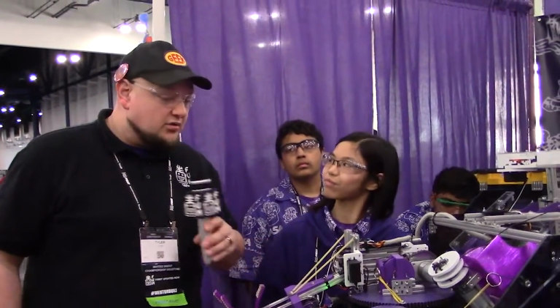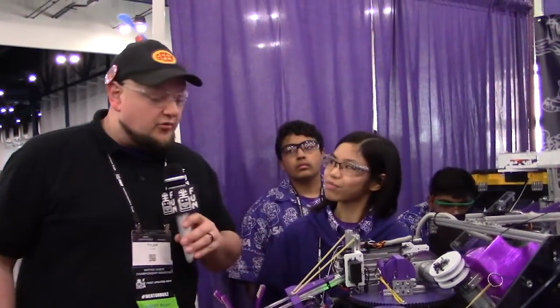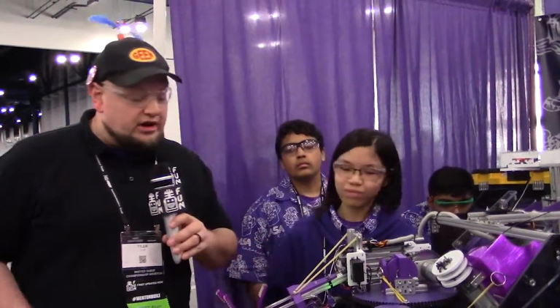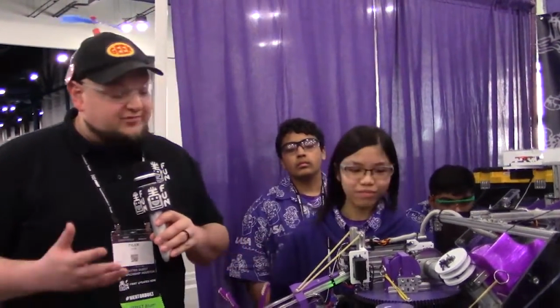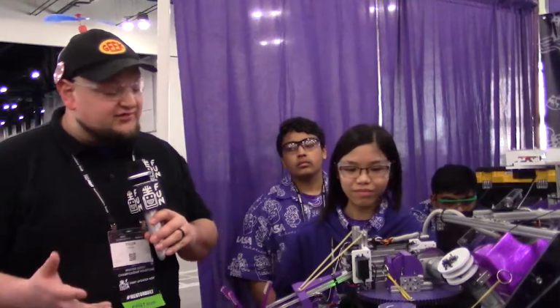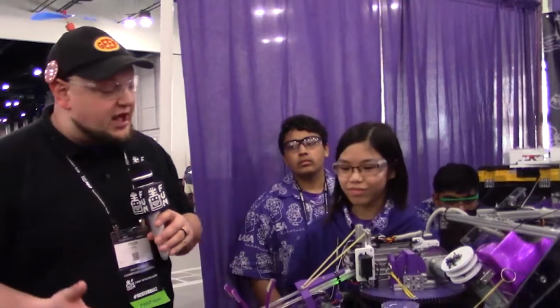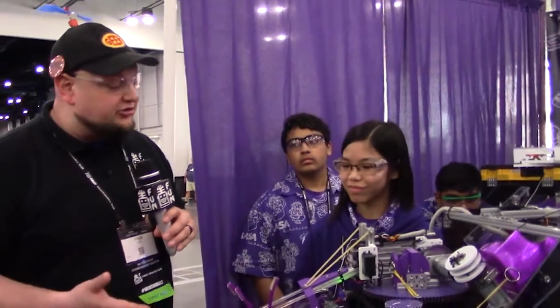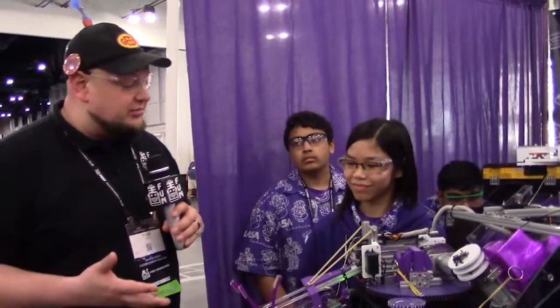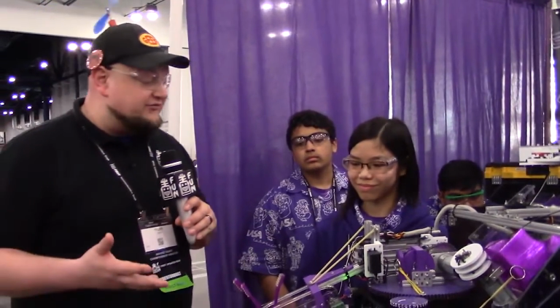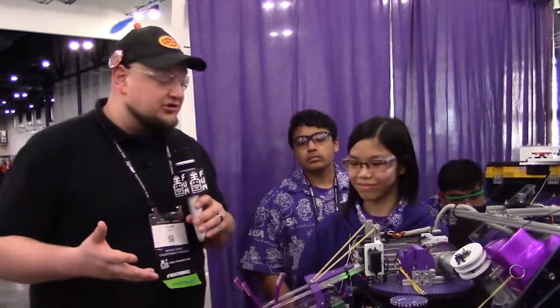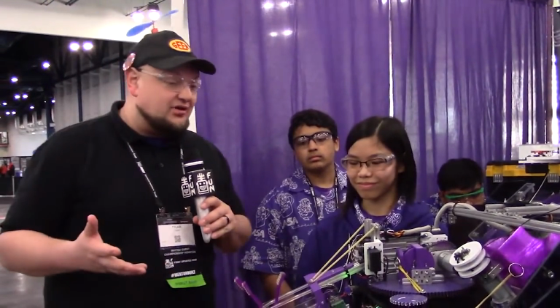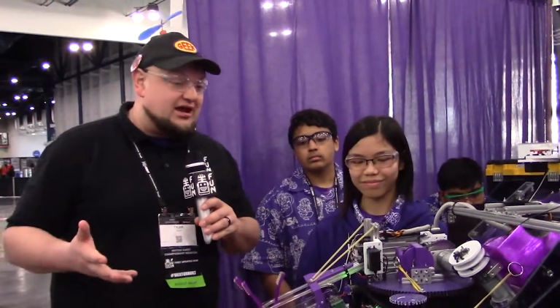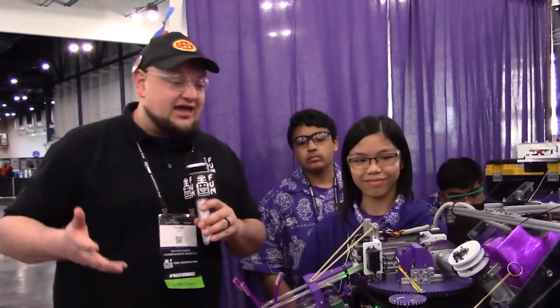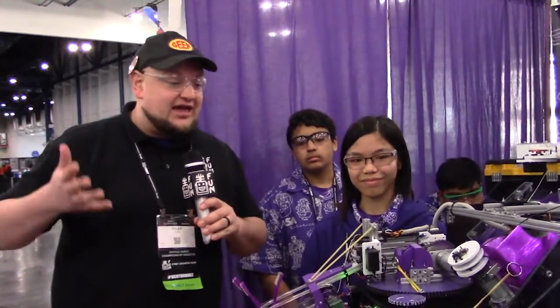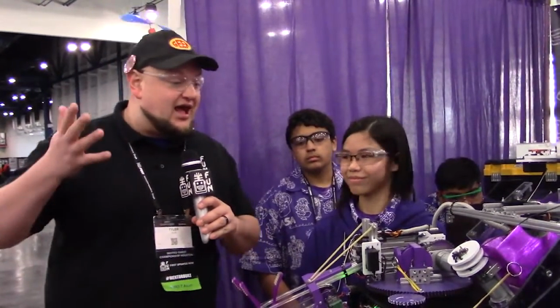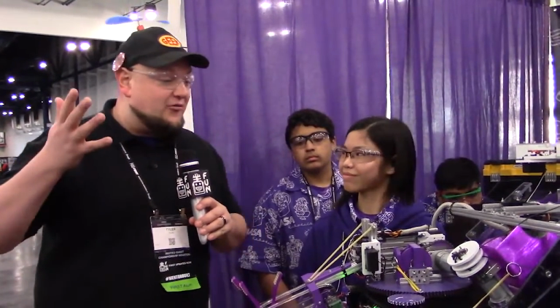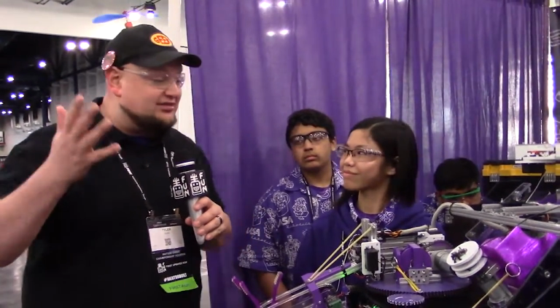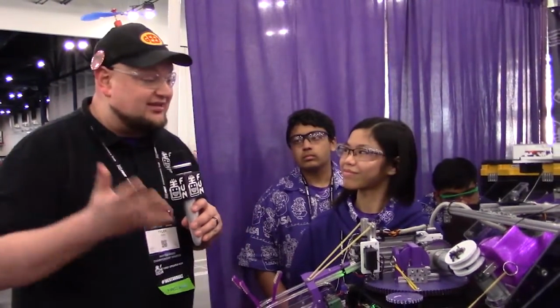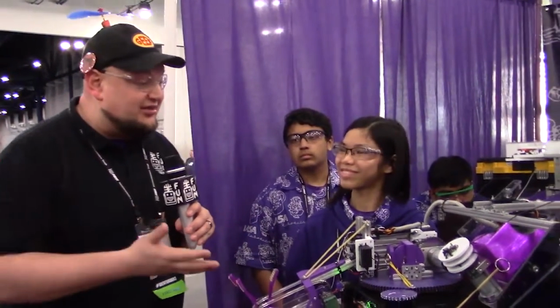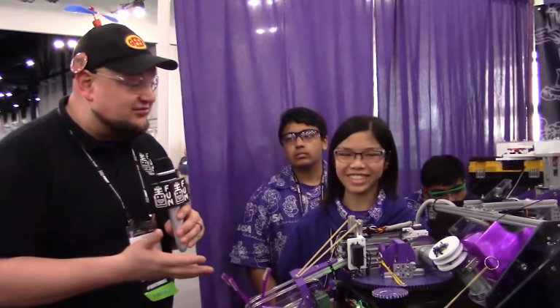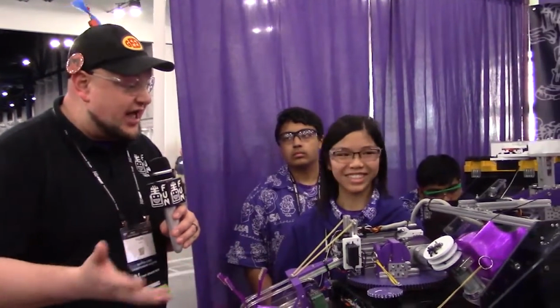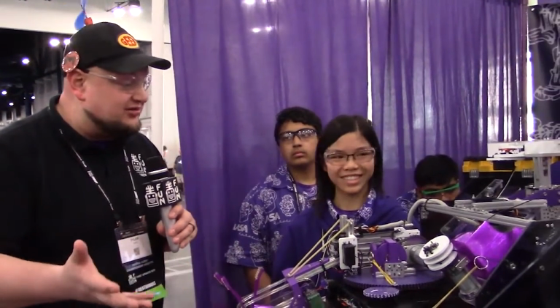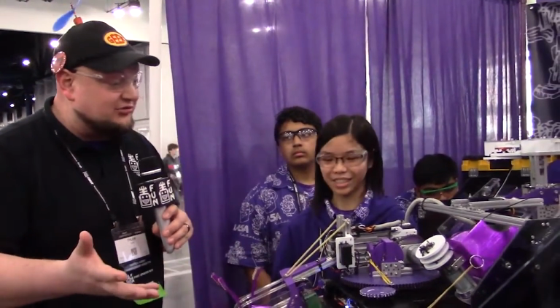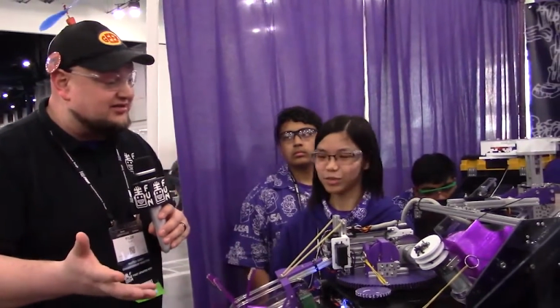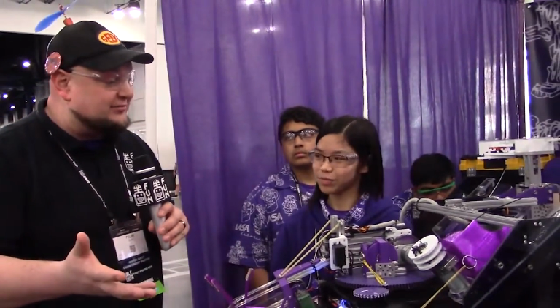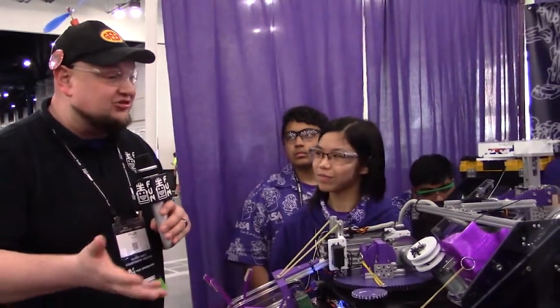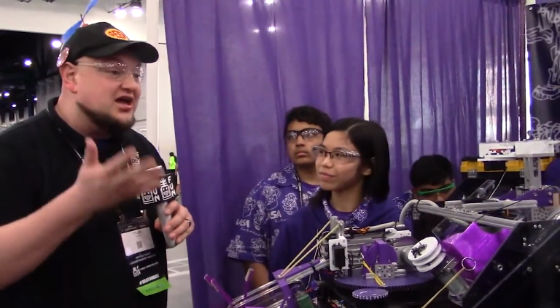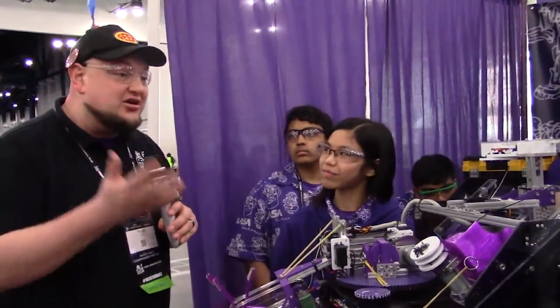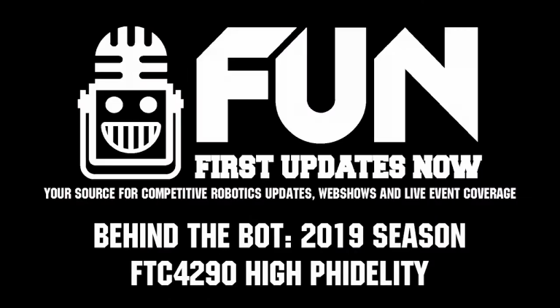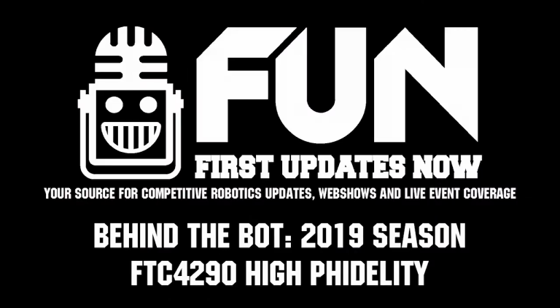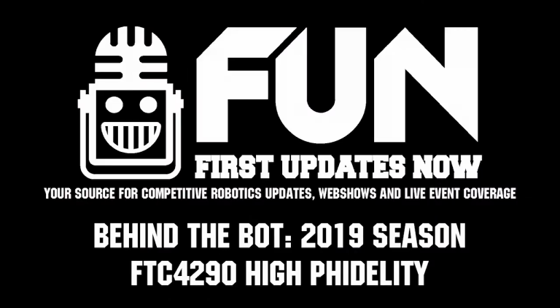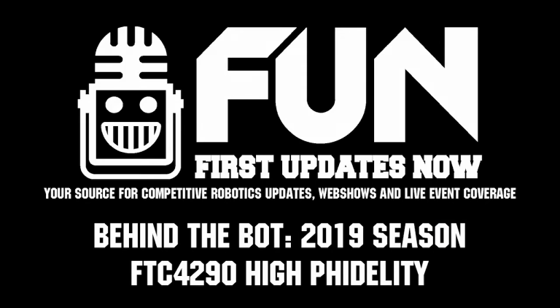What an absolutely phenomenal machine by team 4290. Can't wait to see how this plays out during the rest of the competition. Good luck here at Houston.